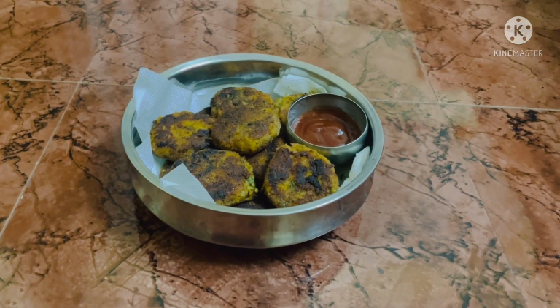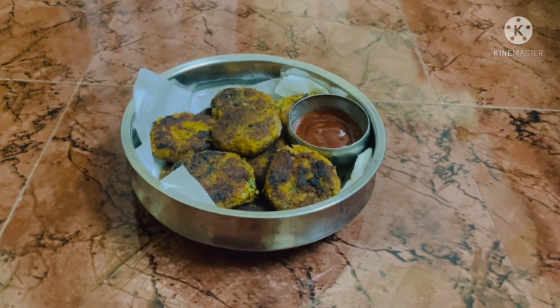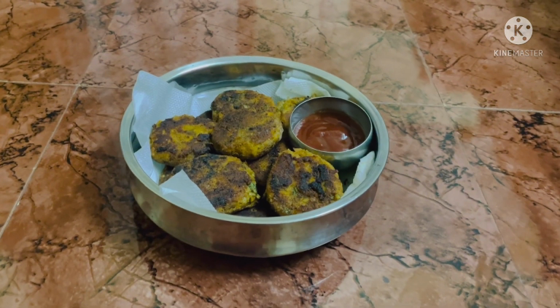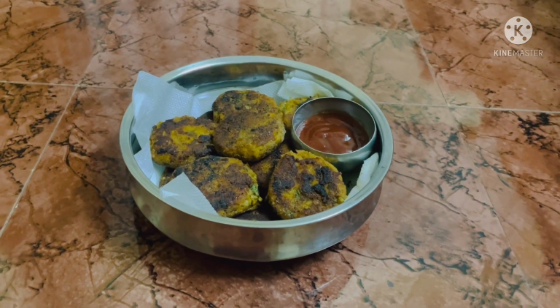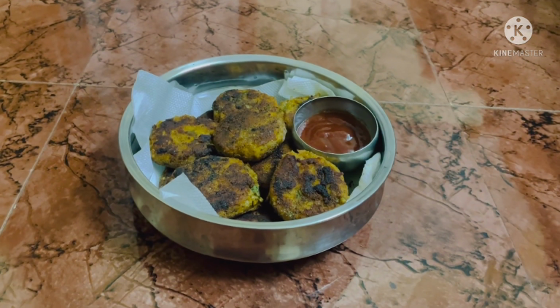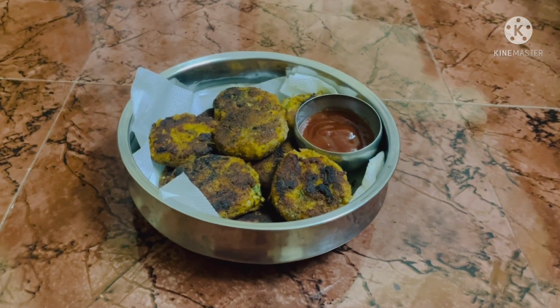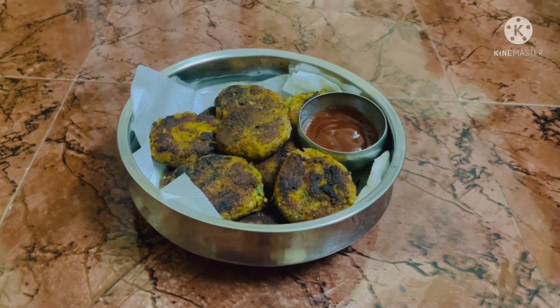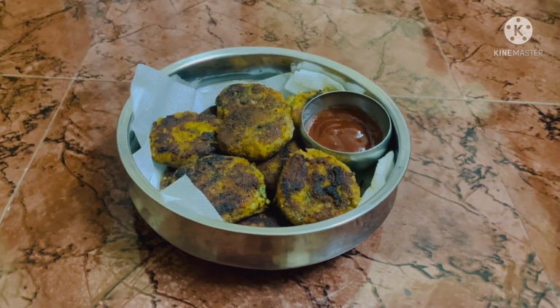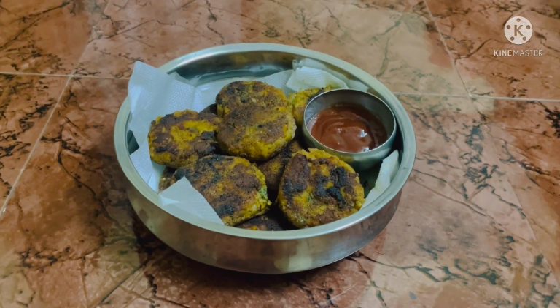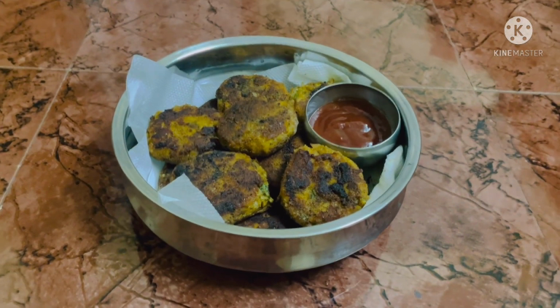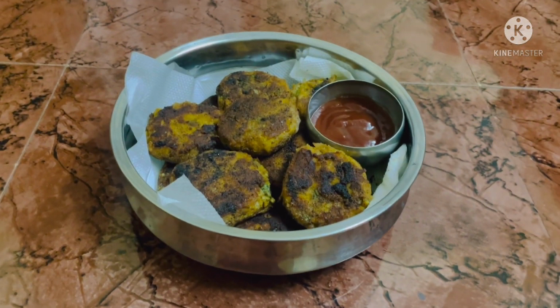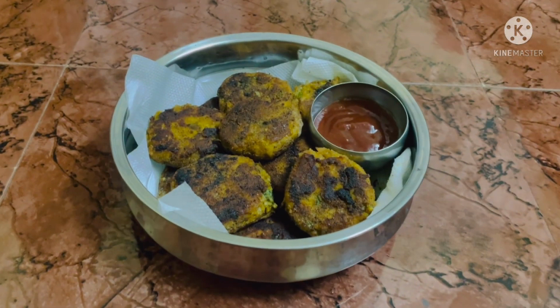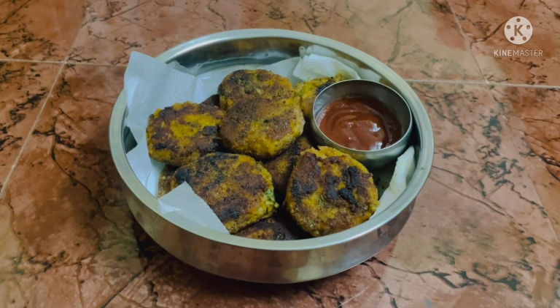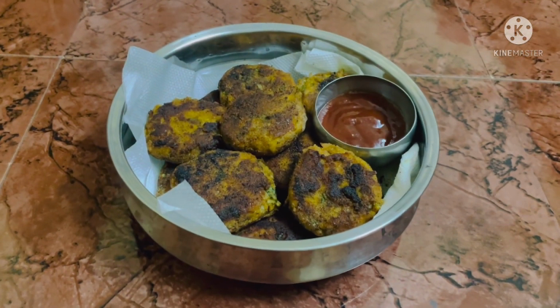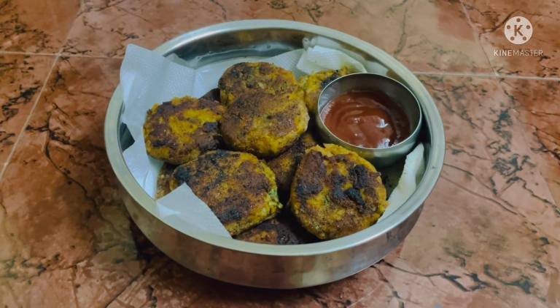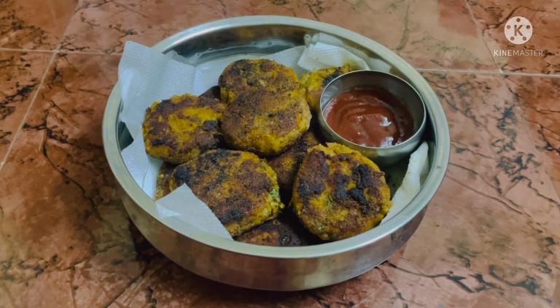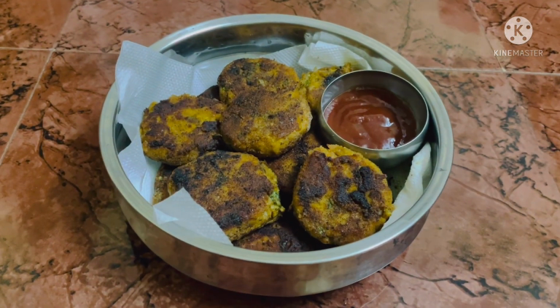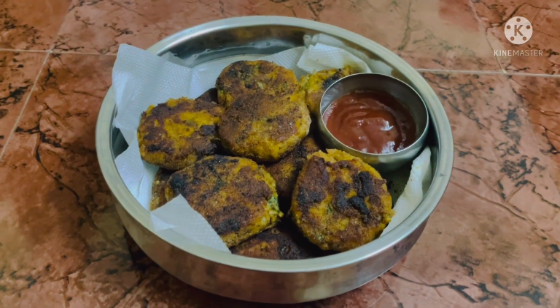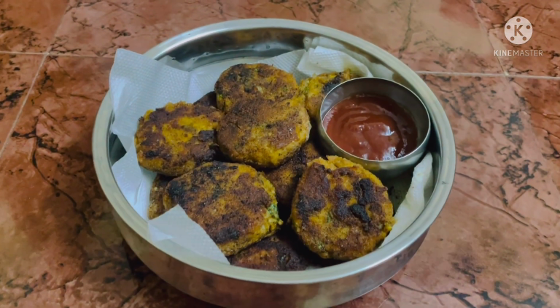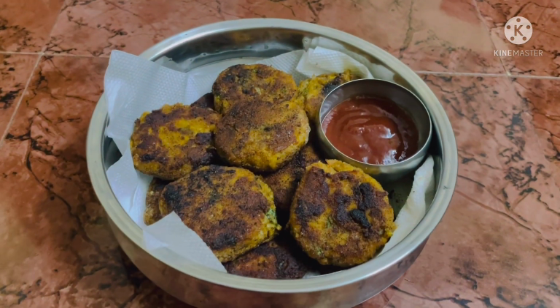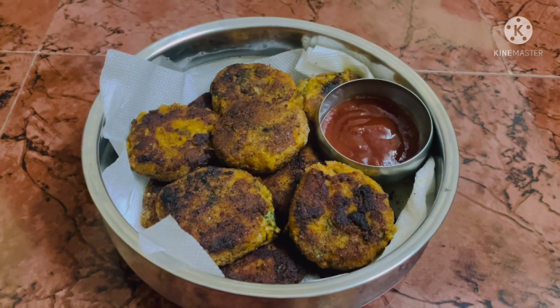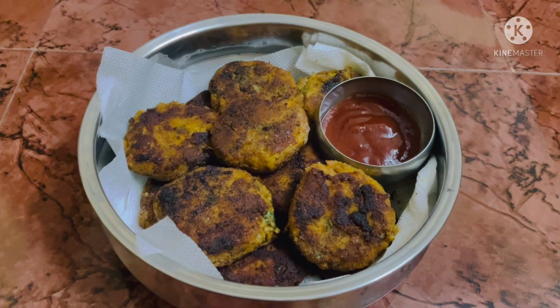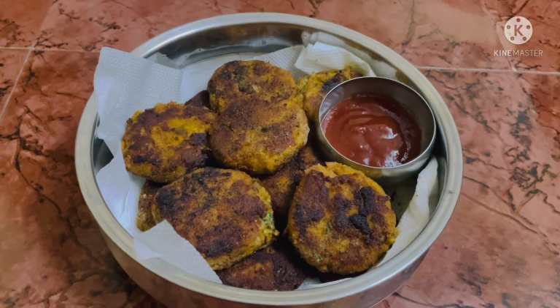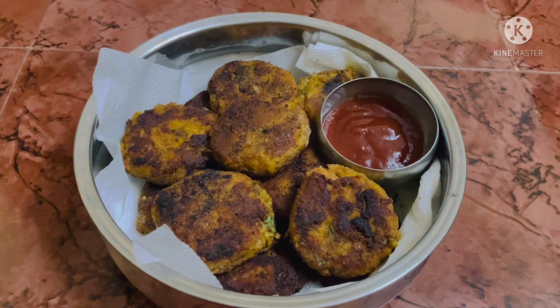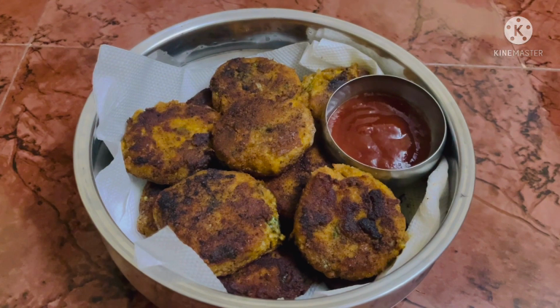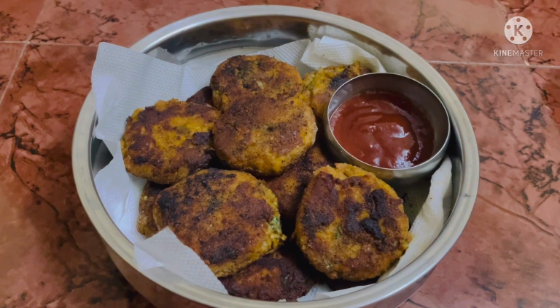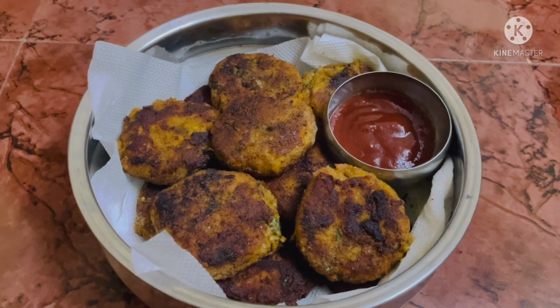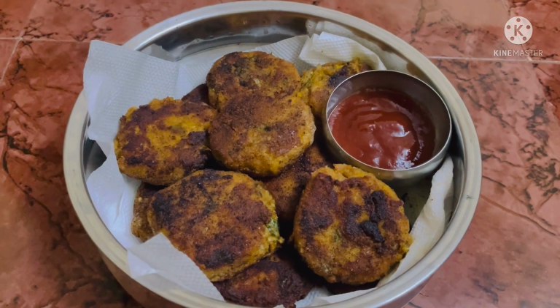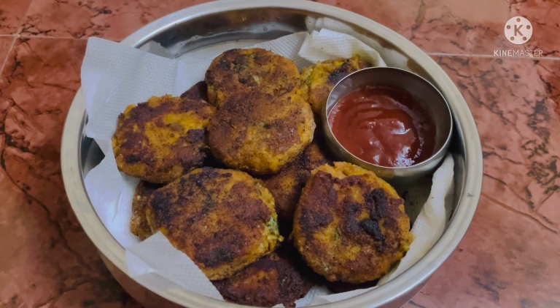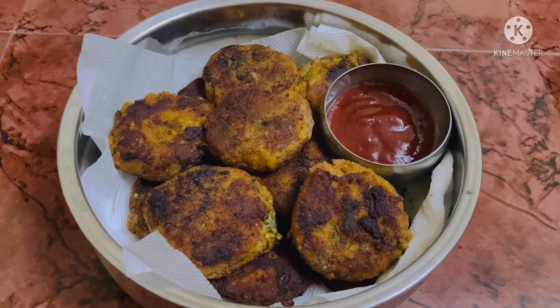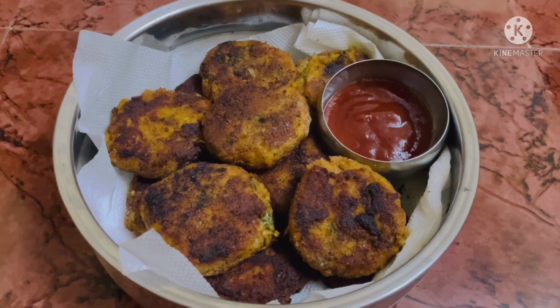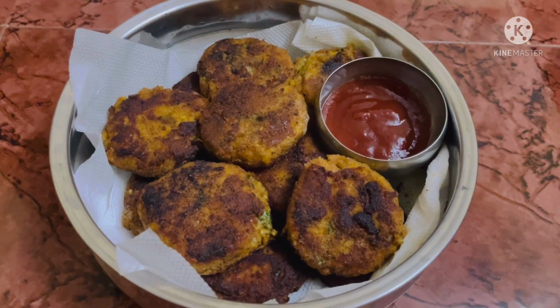Hello everyone, welcome to our channel. Today we are going to see how to prepare fish cutlet.